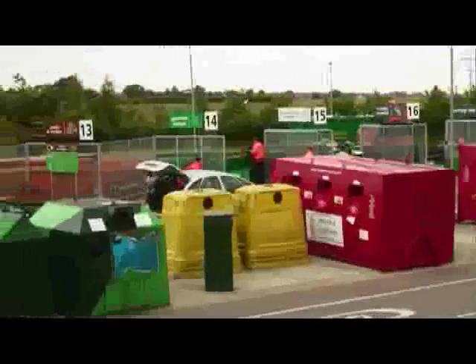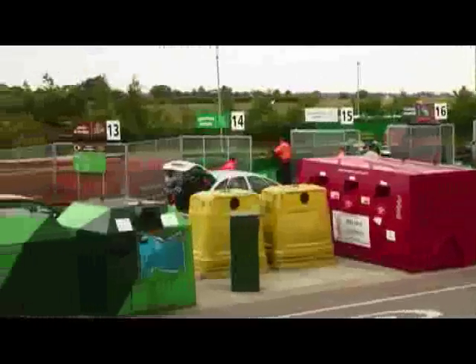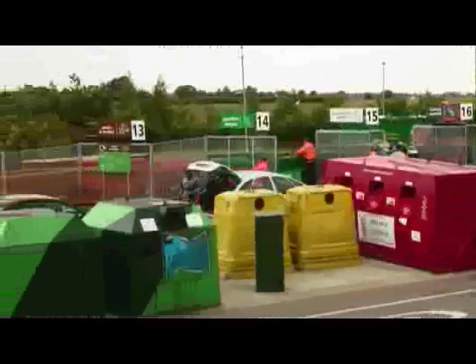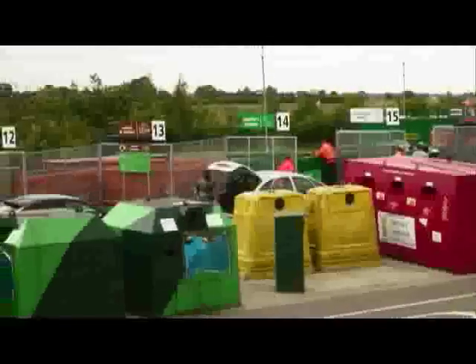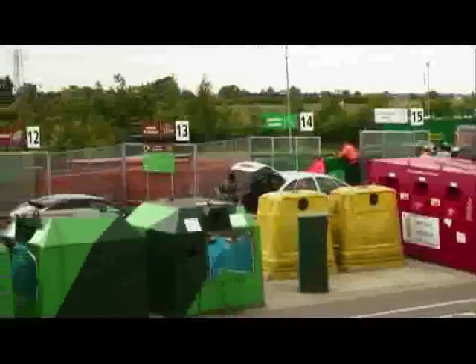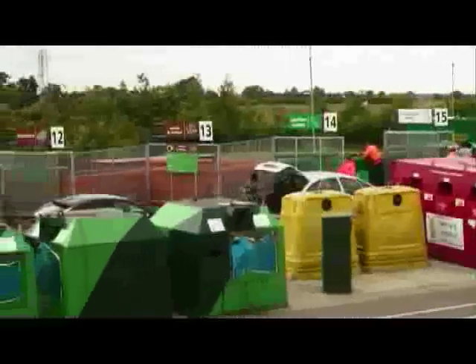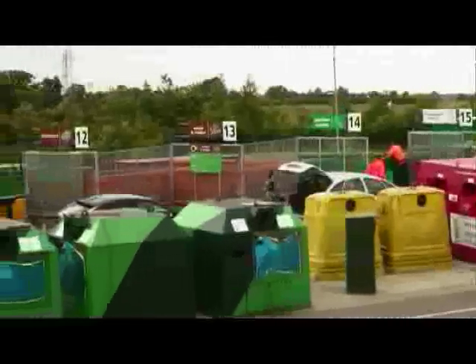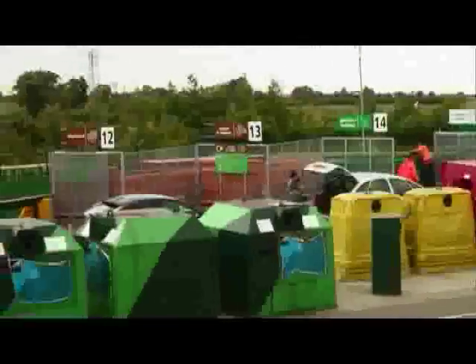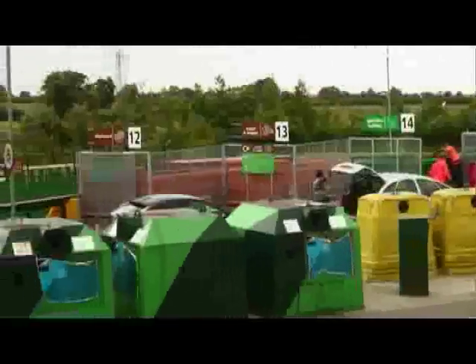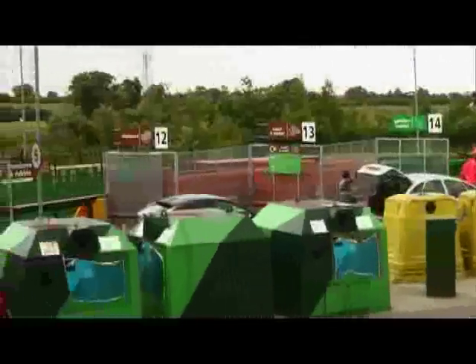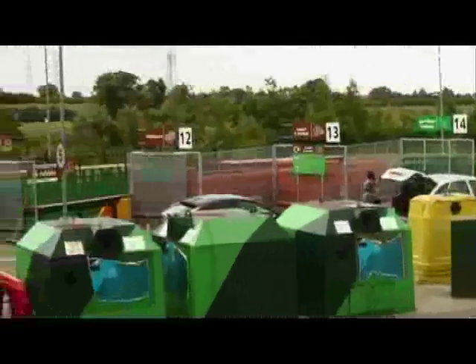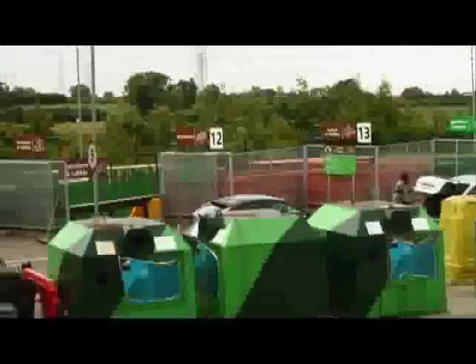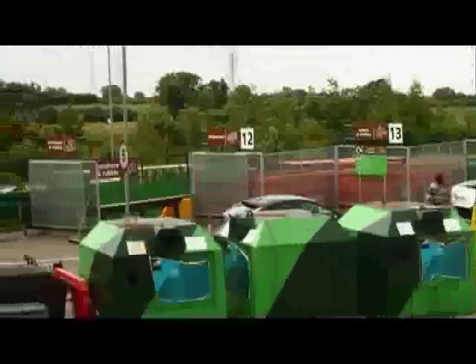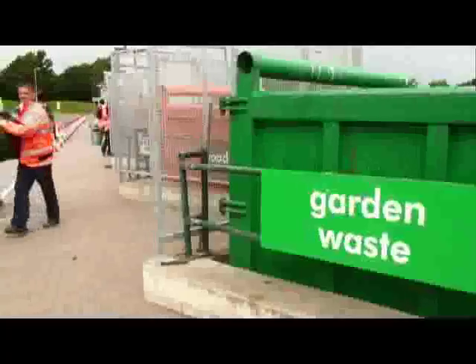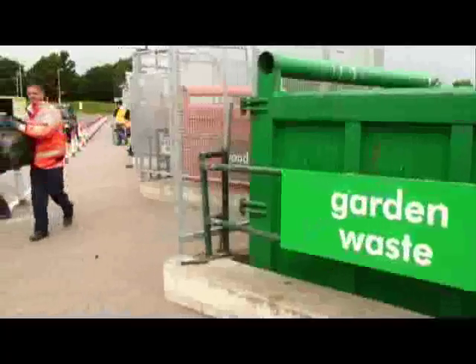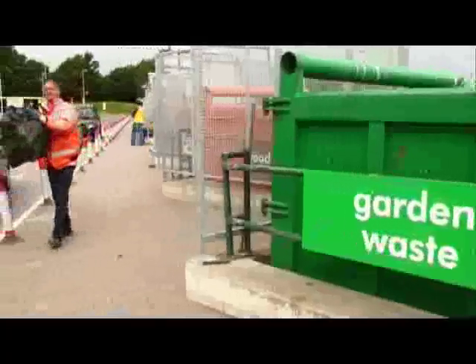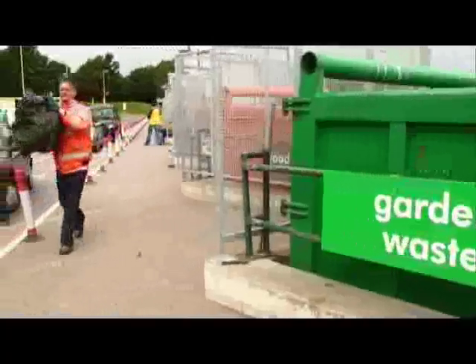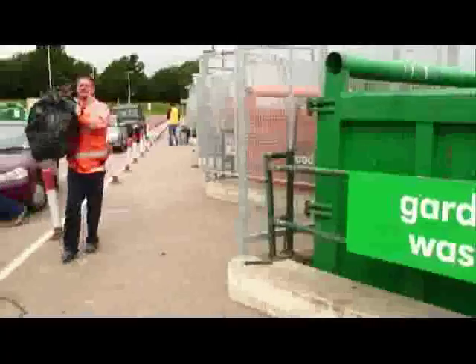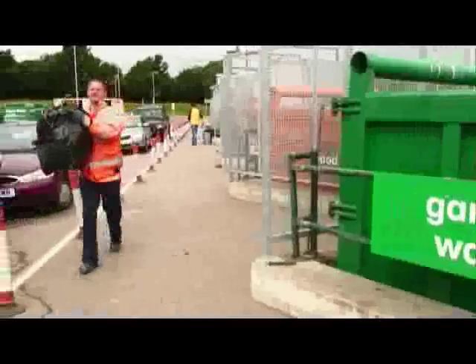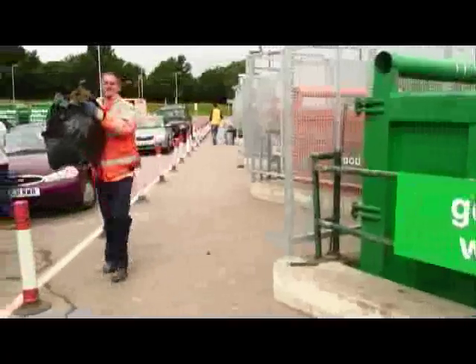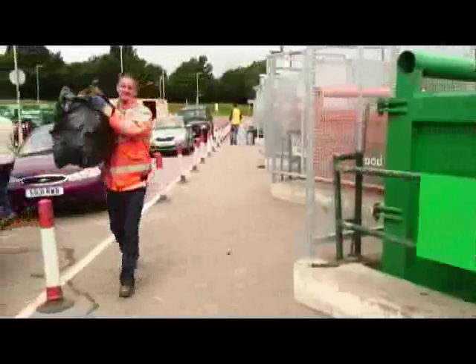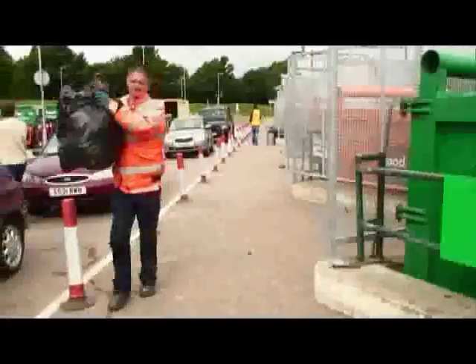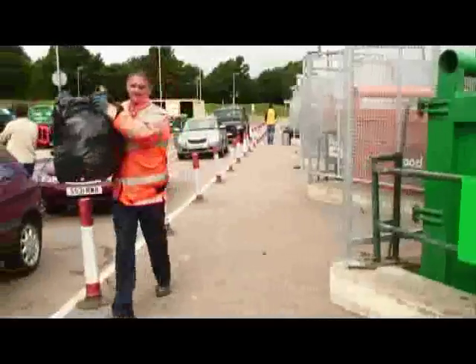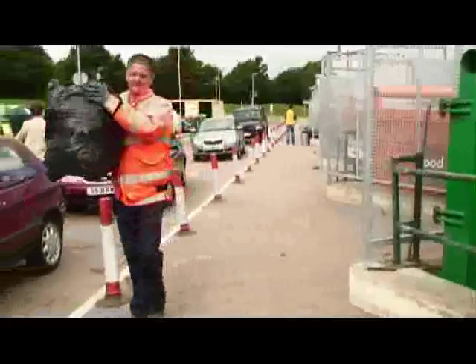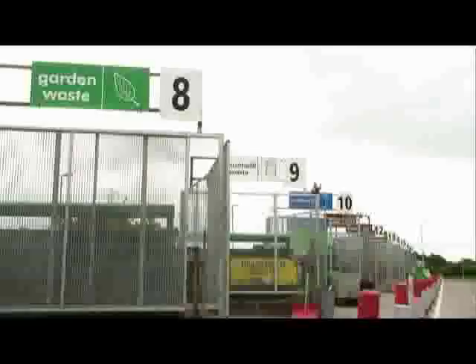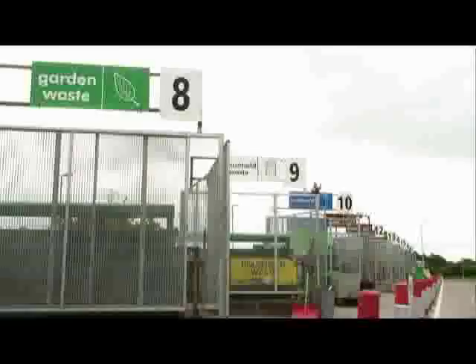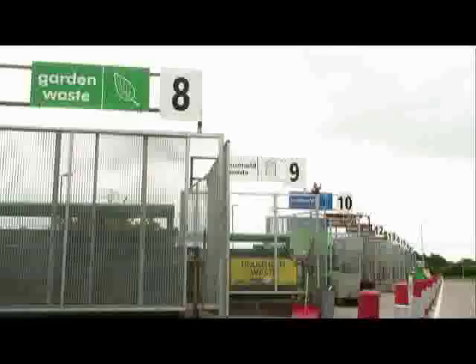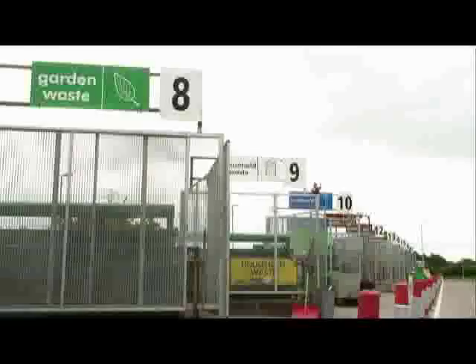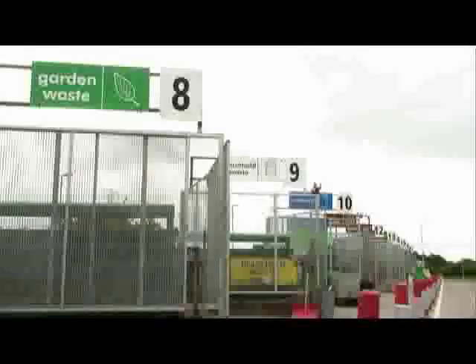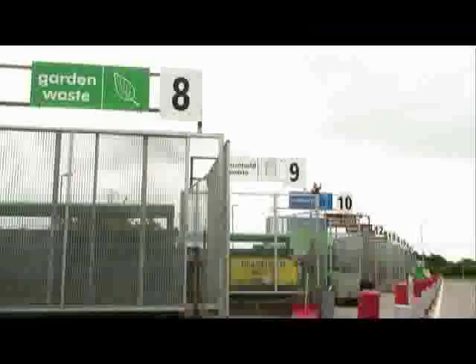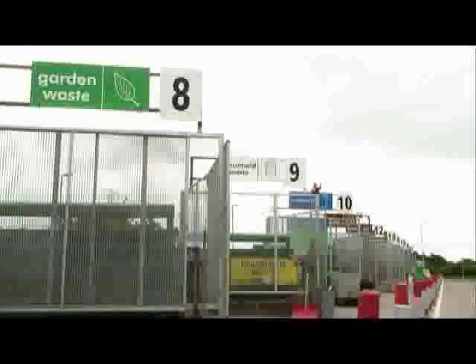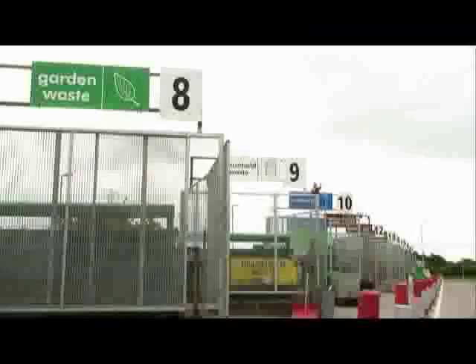Recycling is taking off in a big way. It's not a new concept, but treating food waste has presented a greater problem.